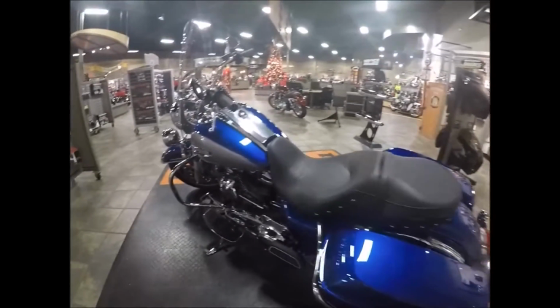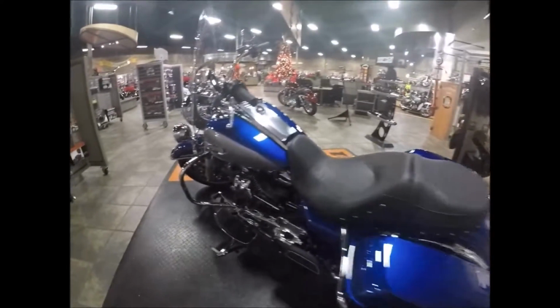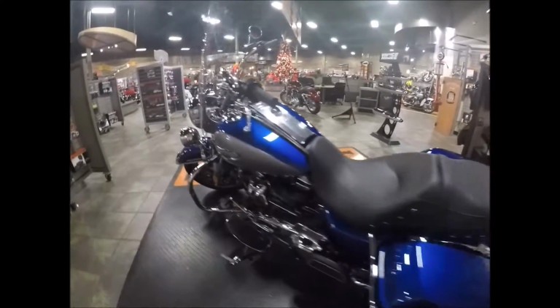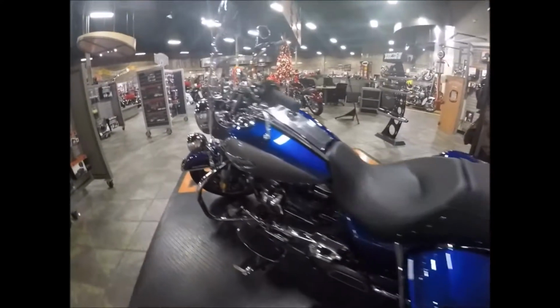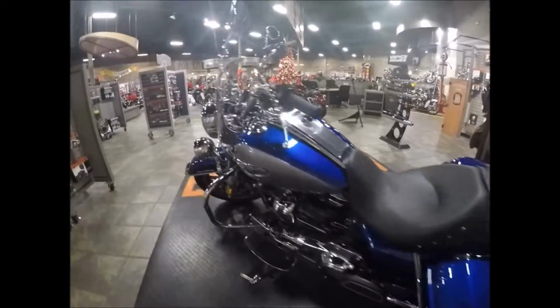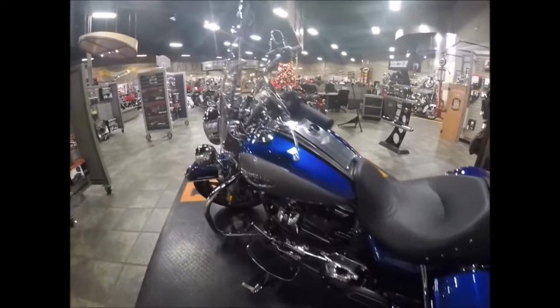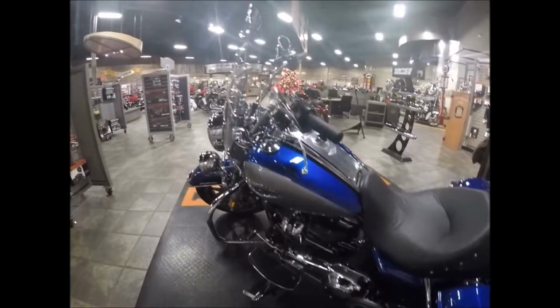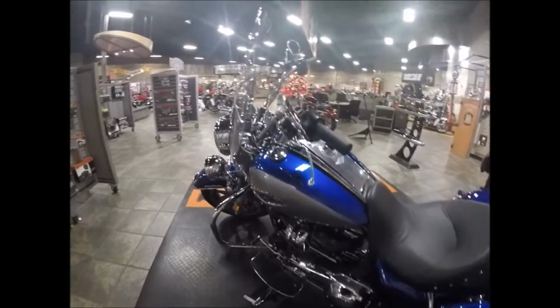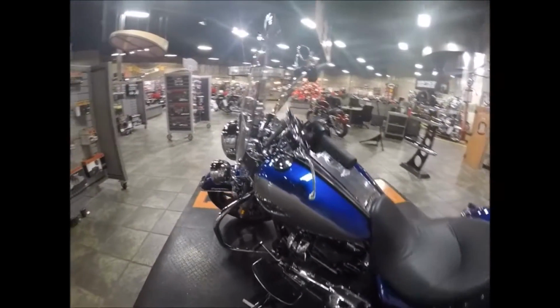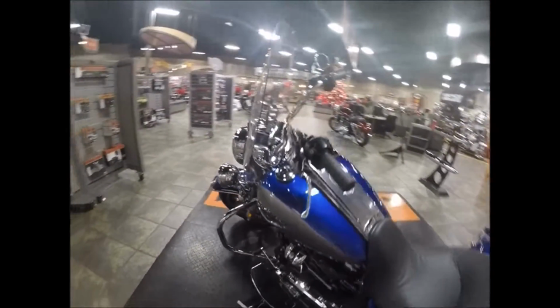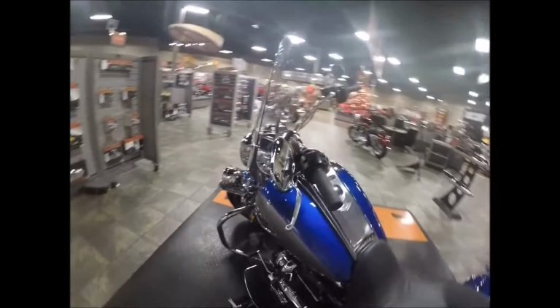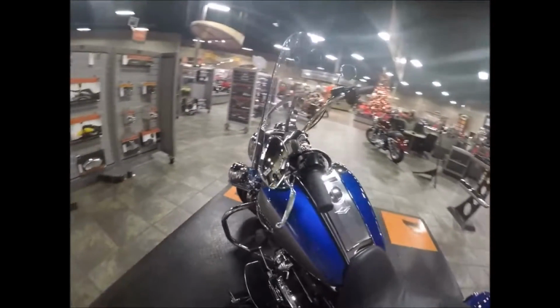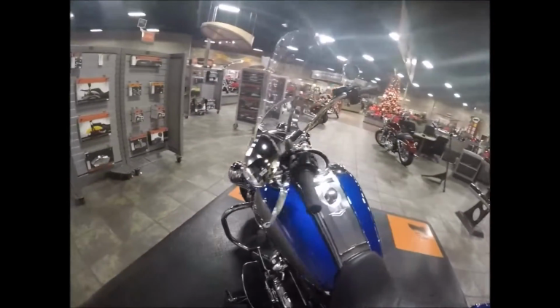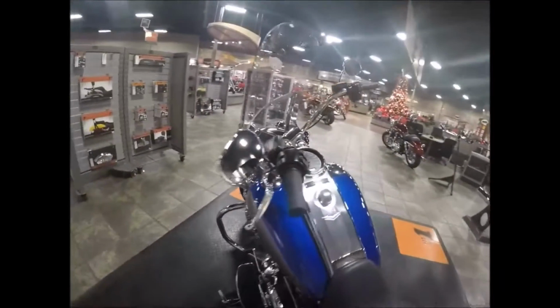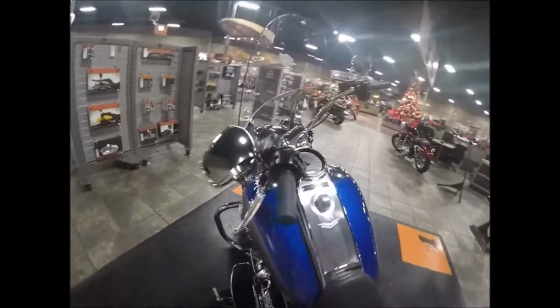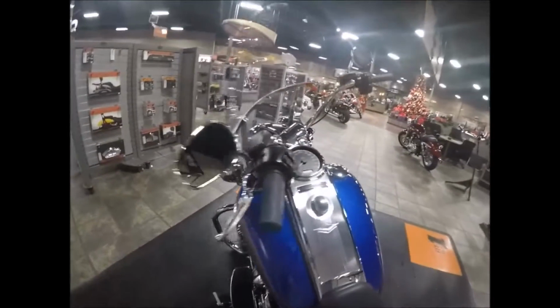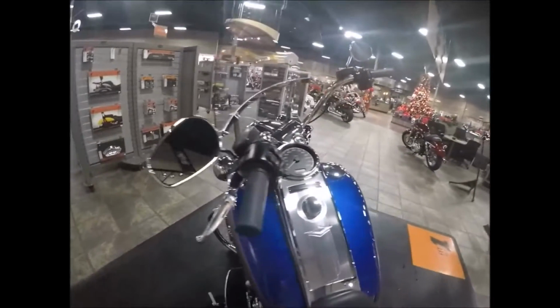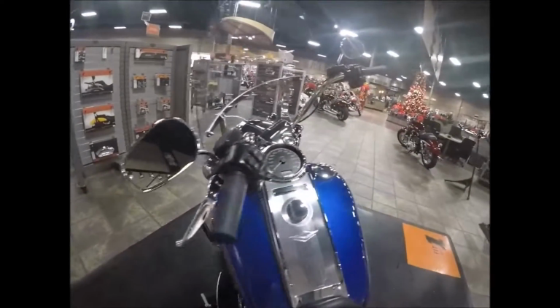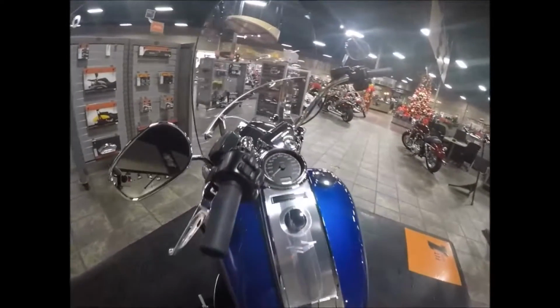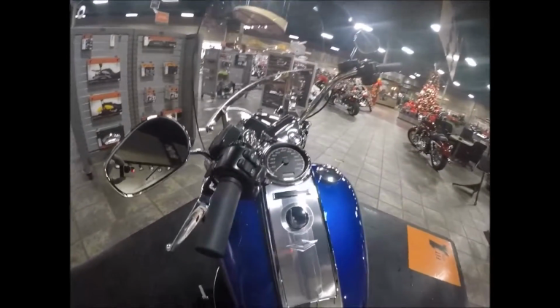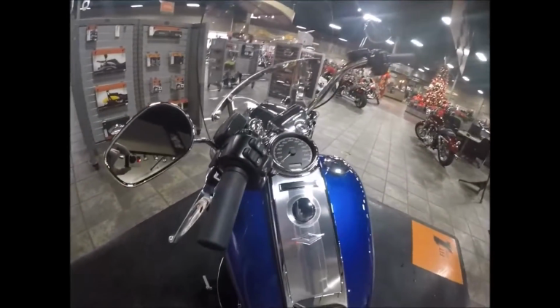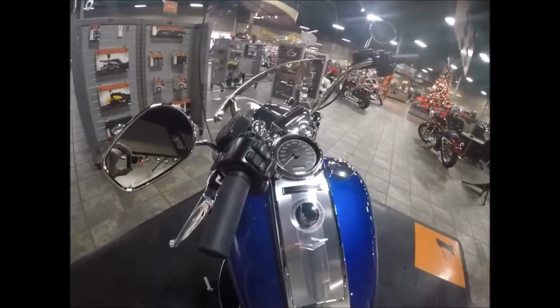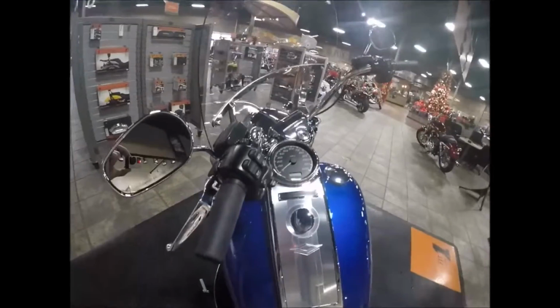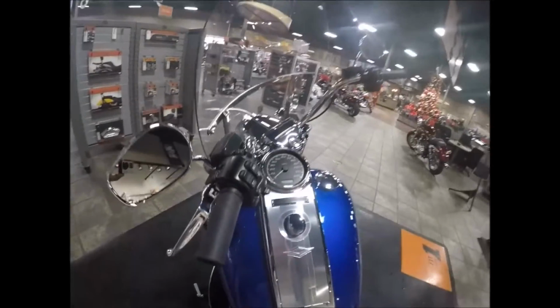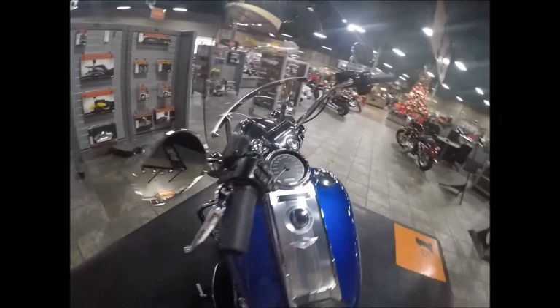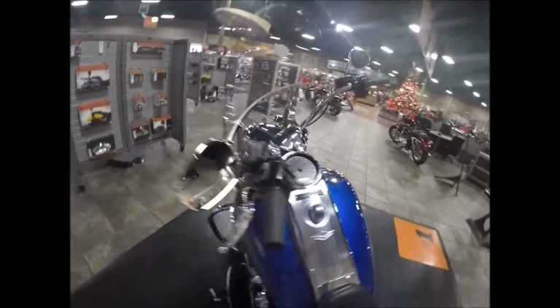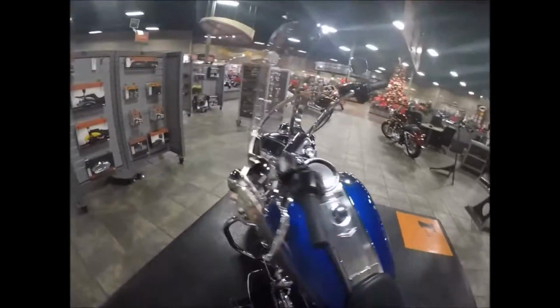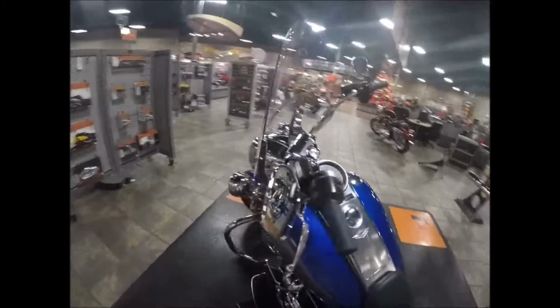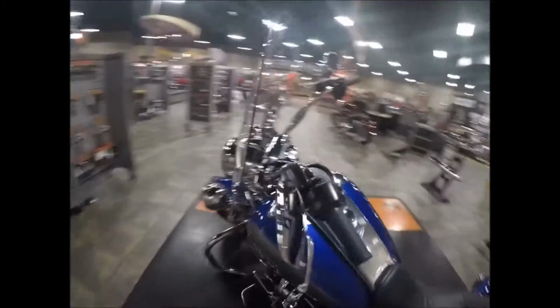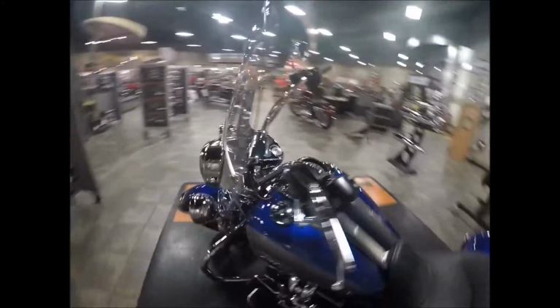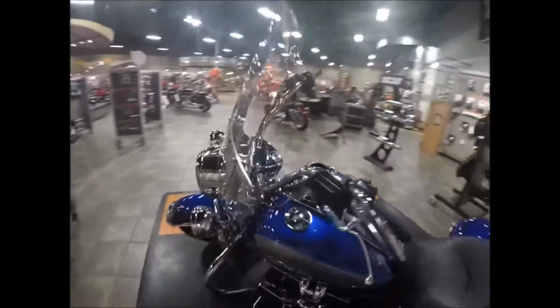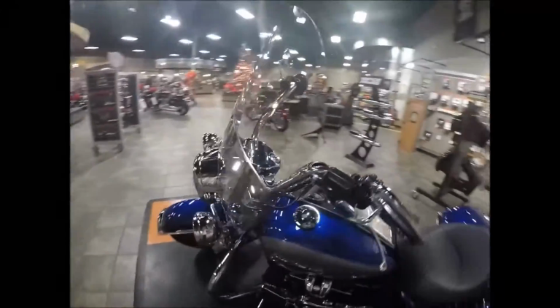It has a heel-toe shifter, electronic cruise control — it's a great looking bike, and the windshield is detachable.